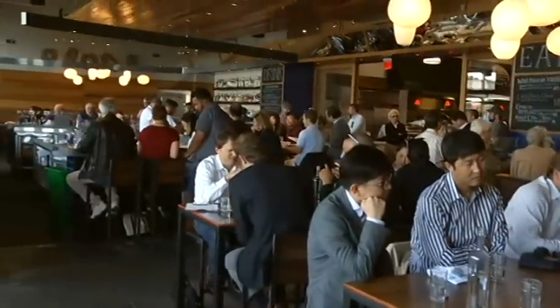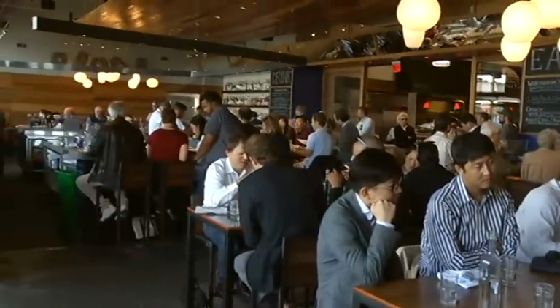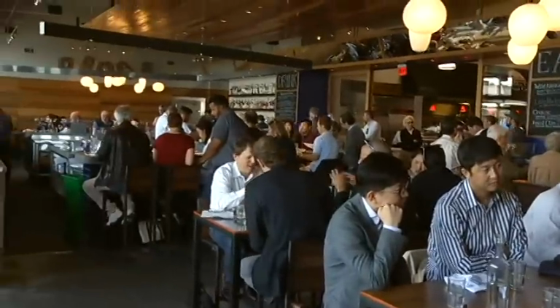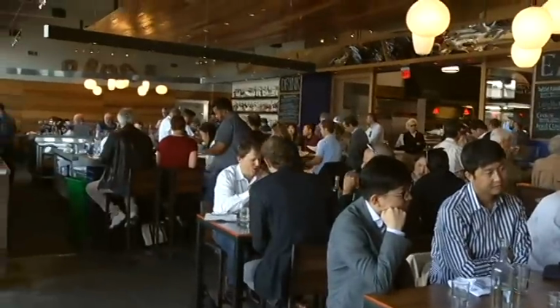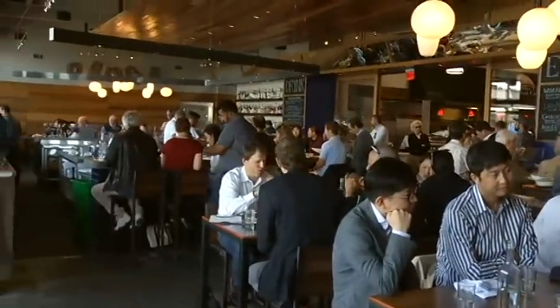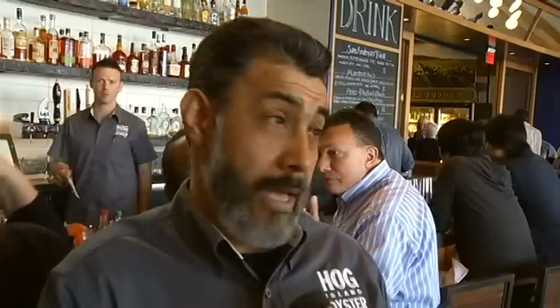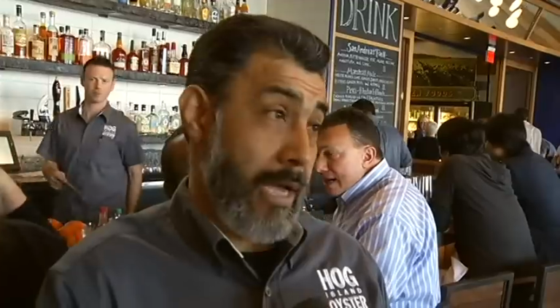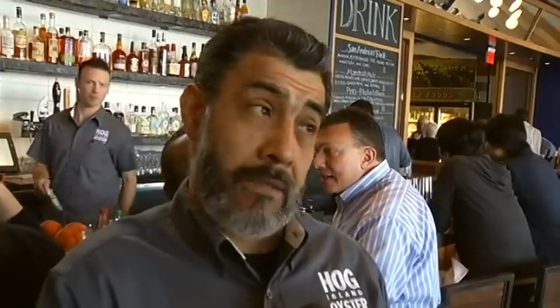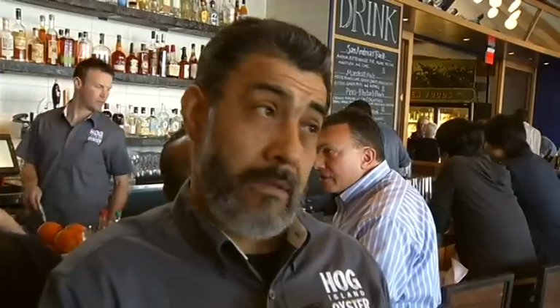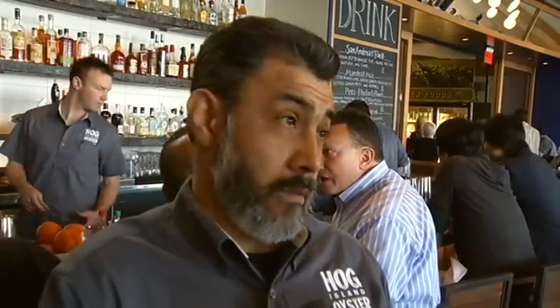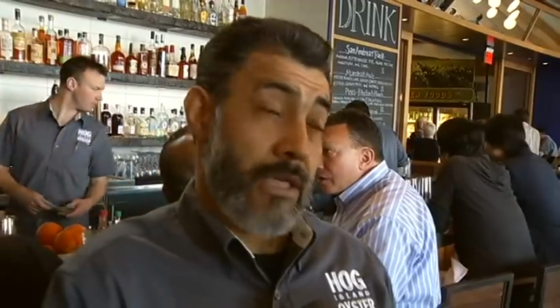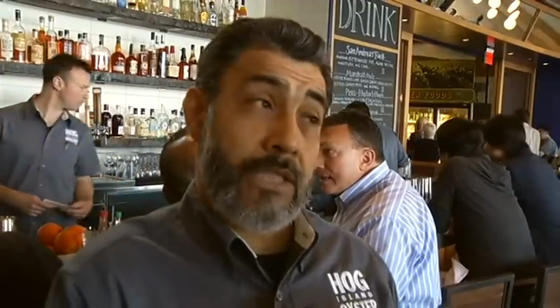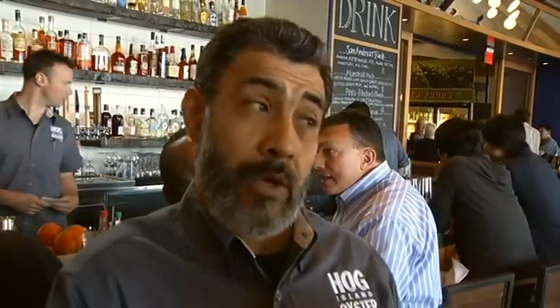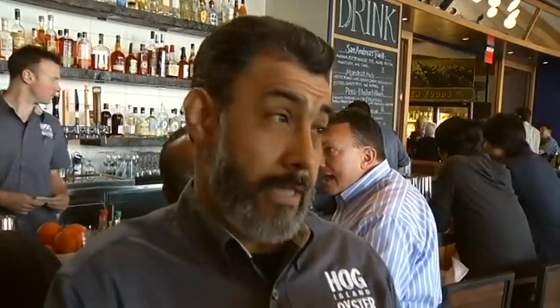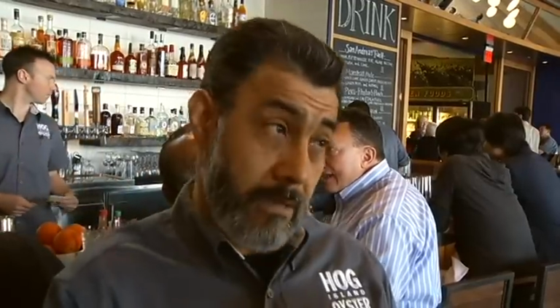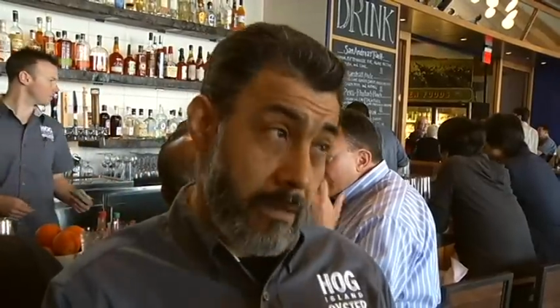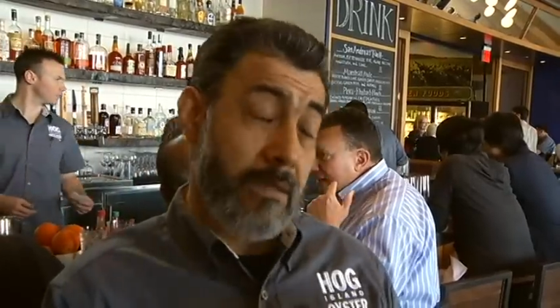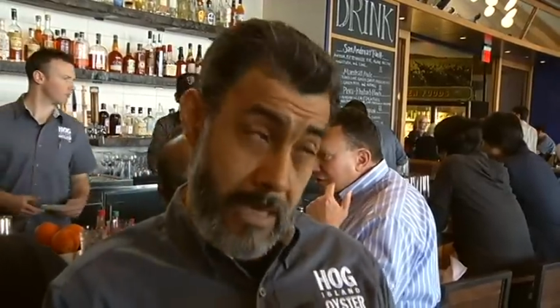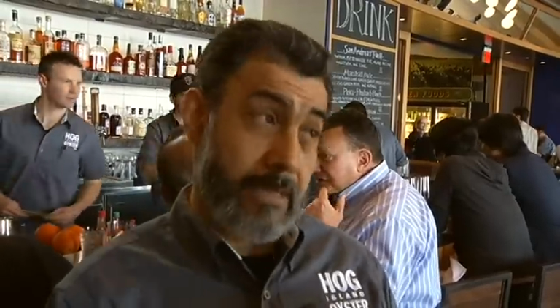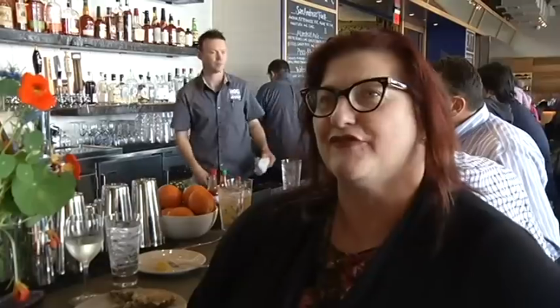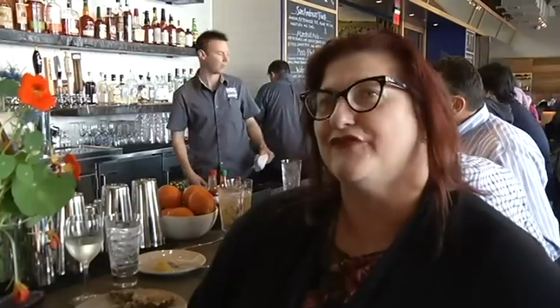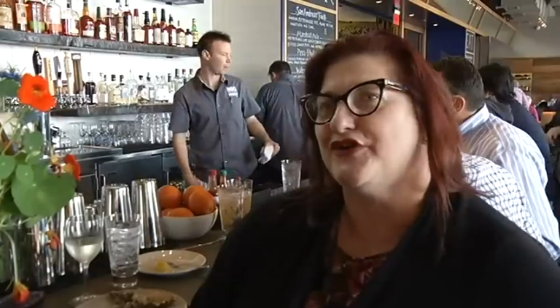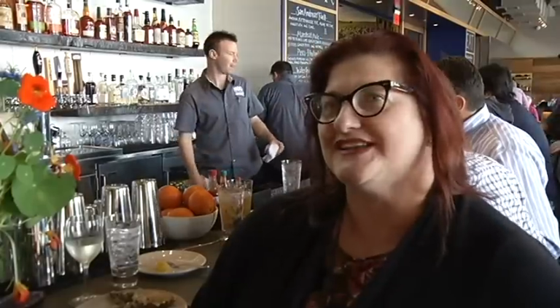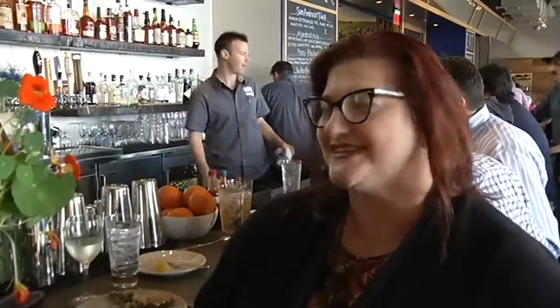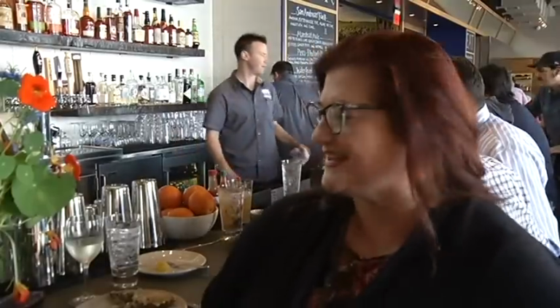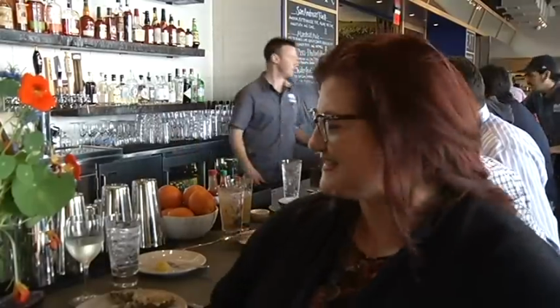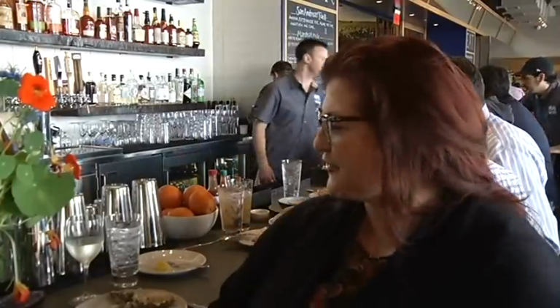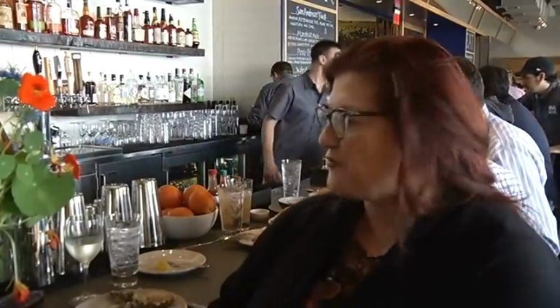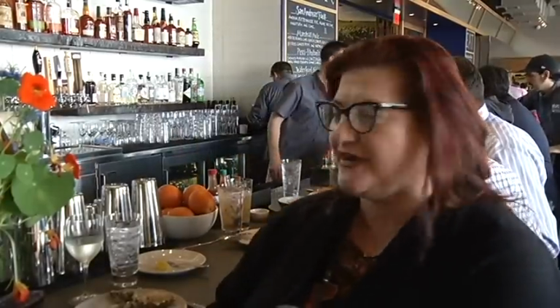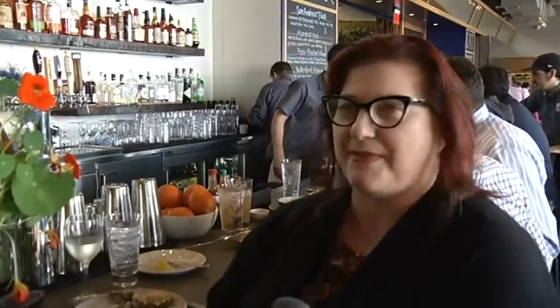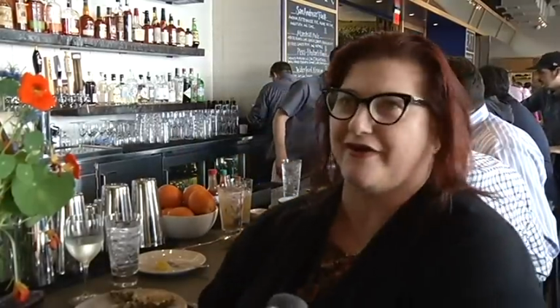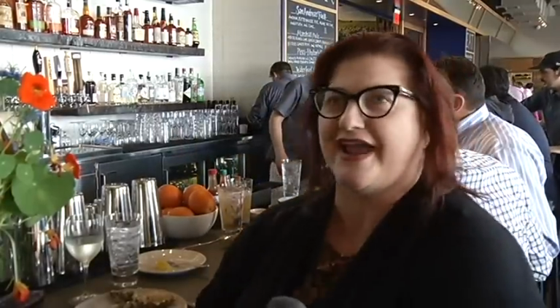For the weekend, oh my god, it's crazy. For foodies, this is a little mini paradise.